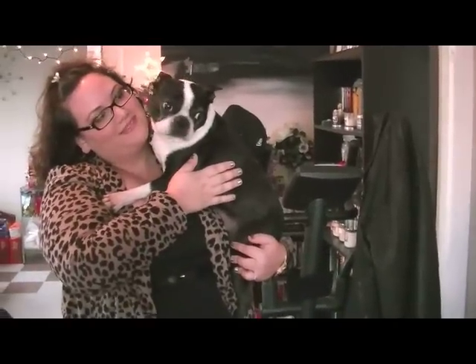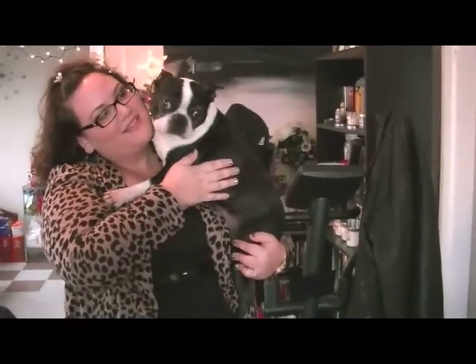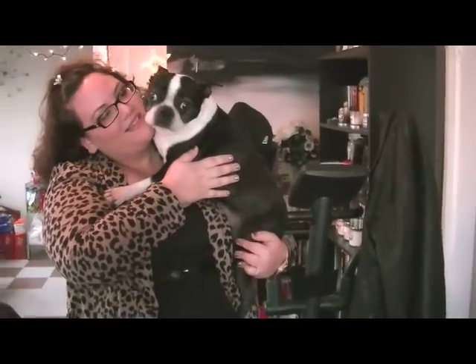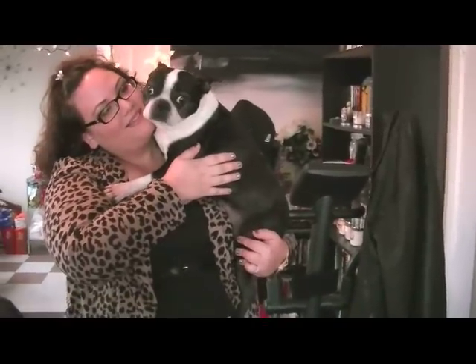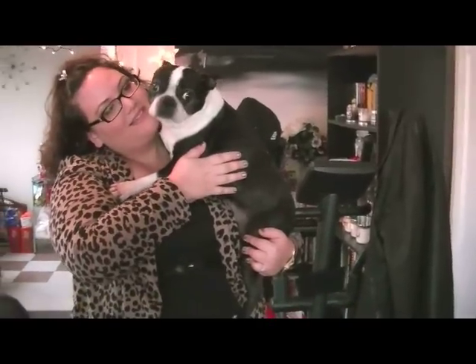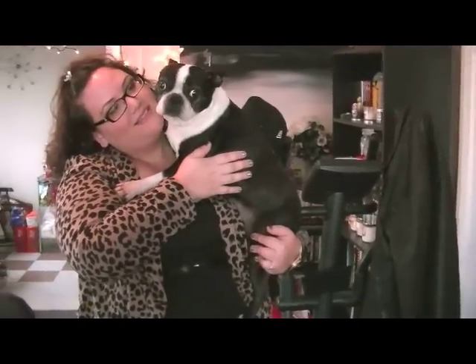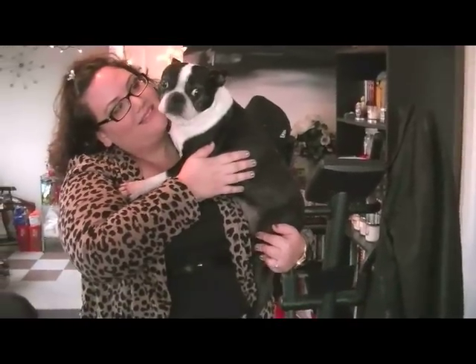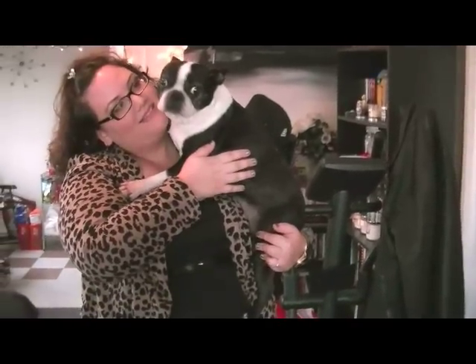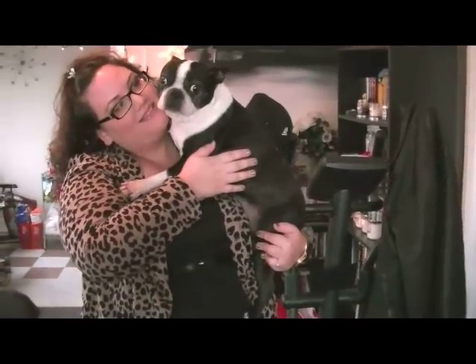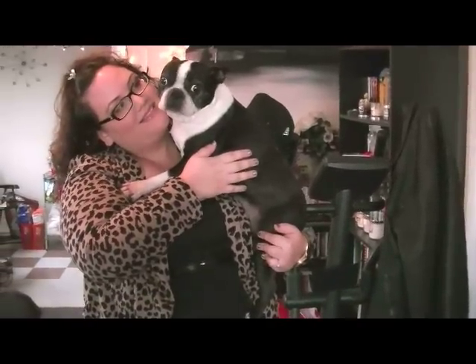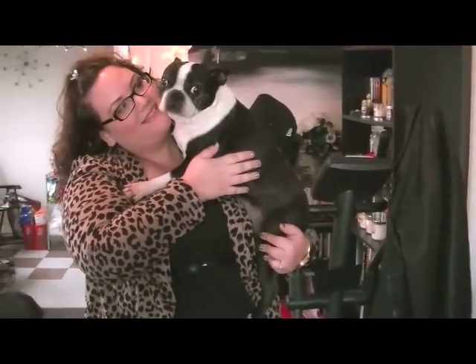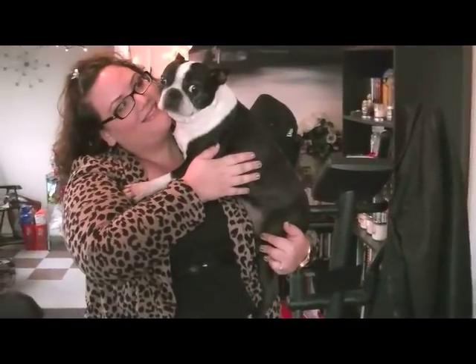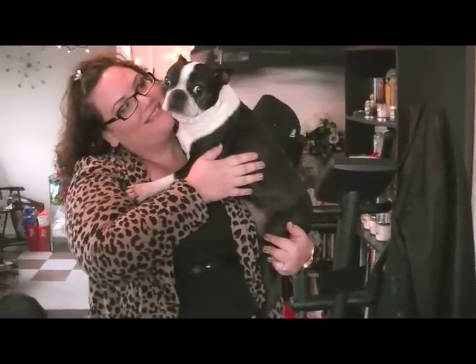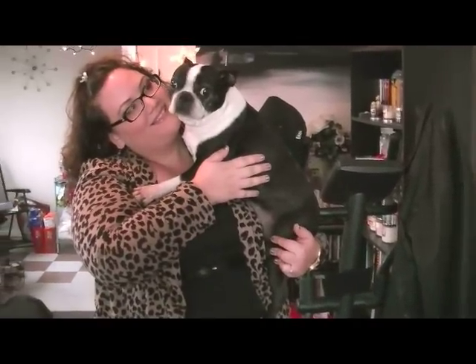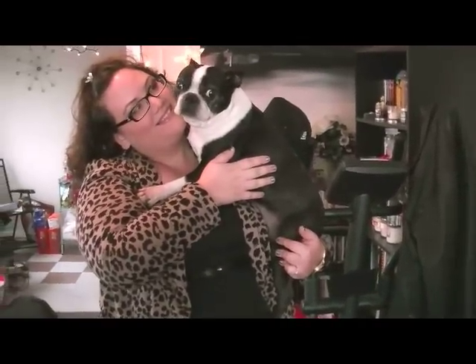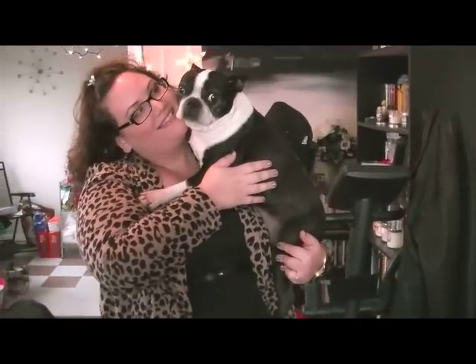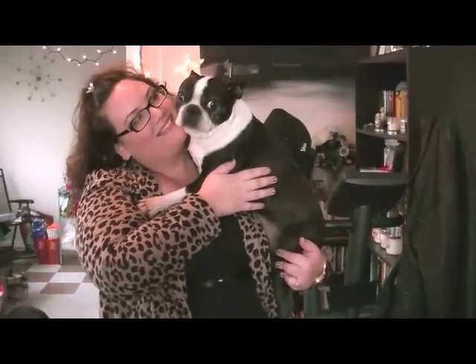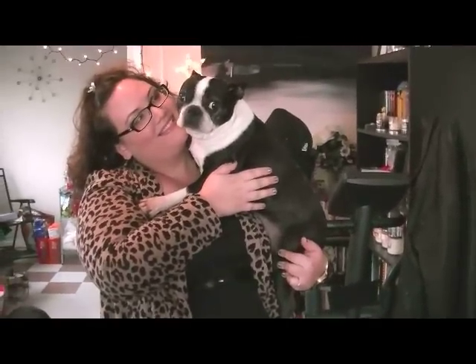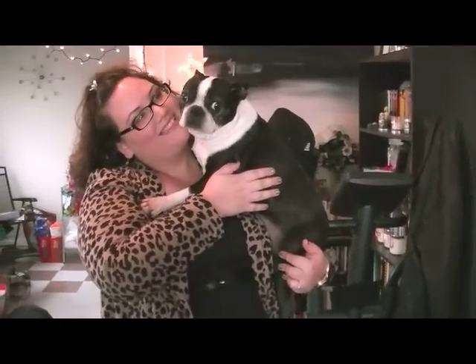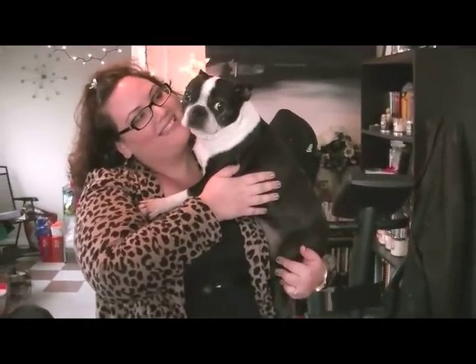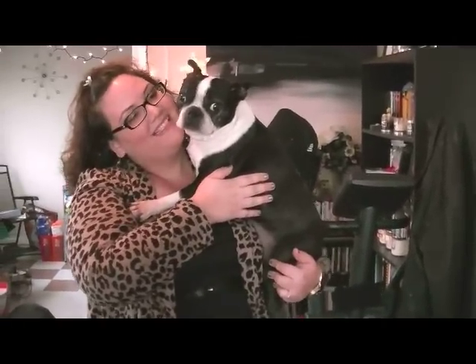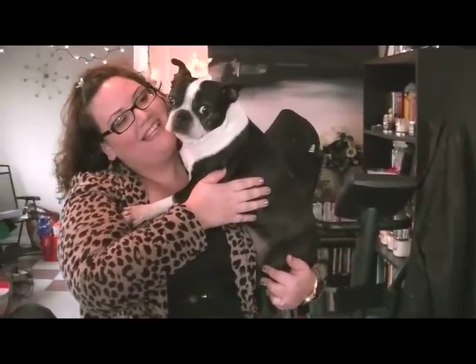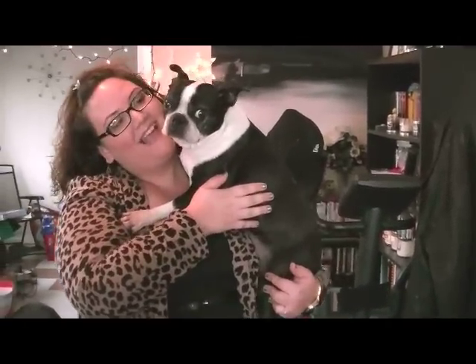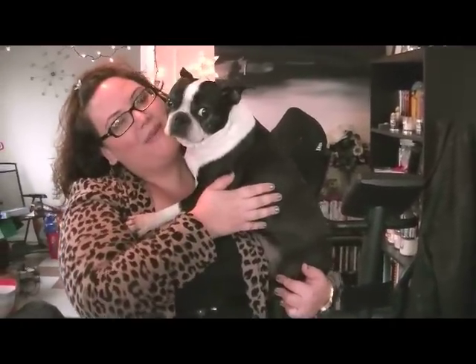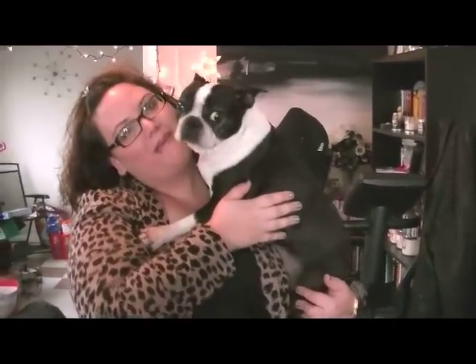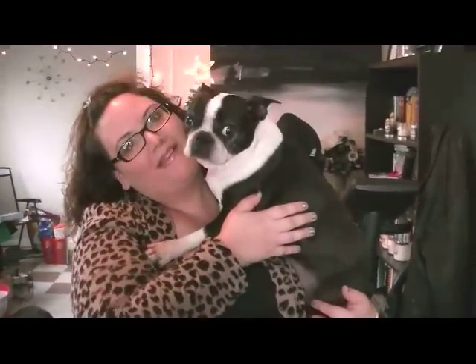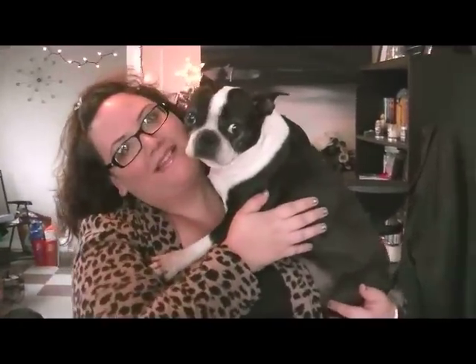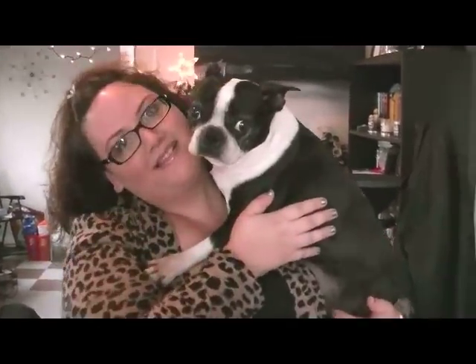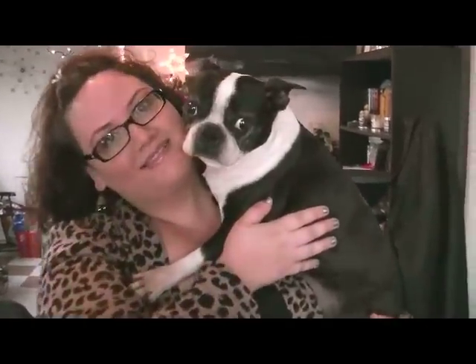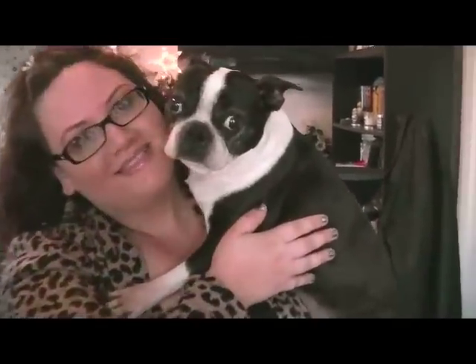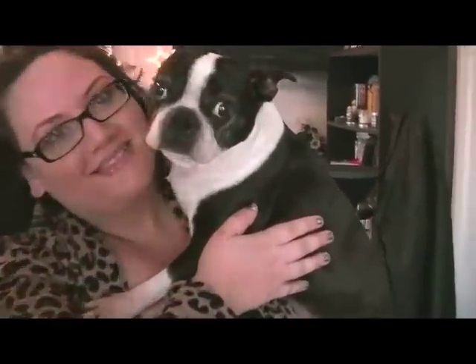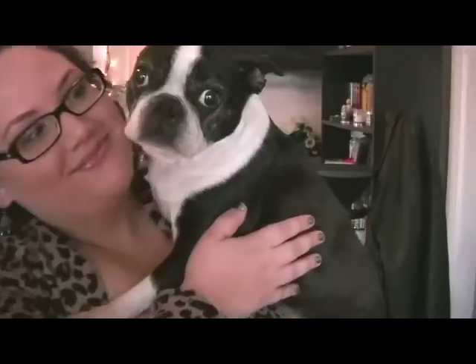Say hello to the camera, Philippe. Say hi! Hi Bippa, I'm here with my mommy.